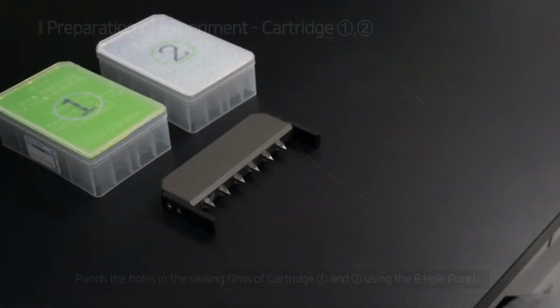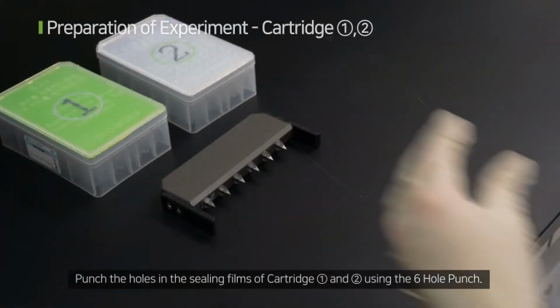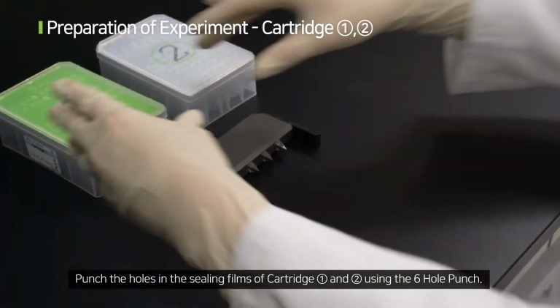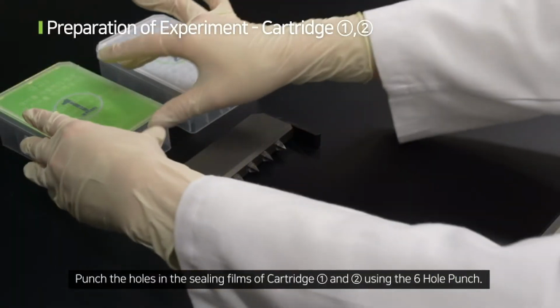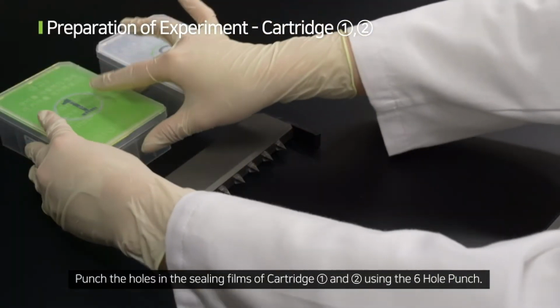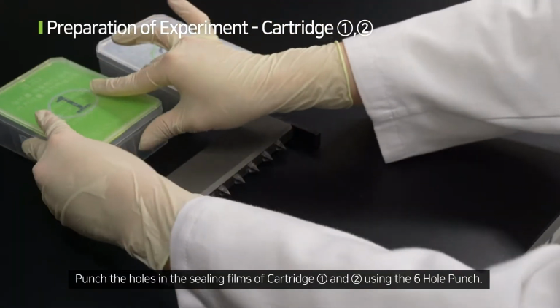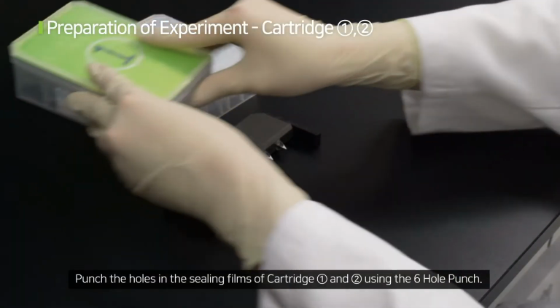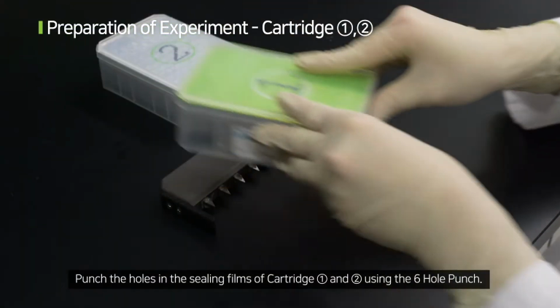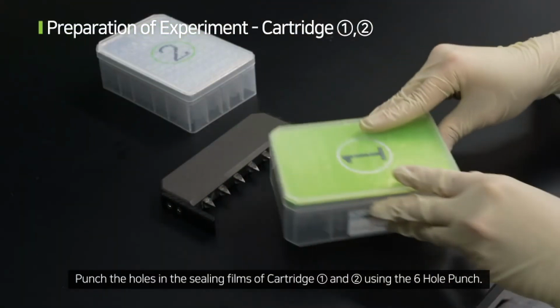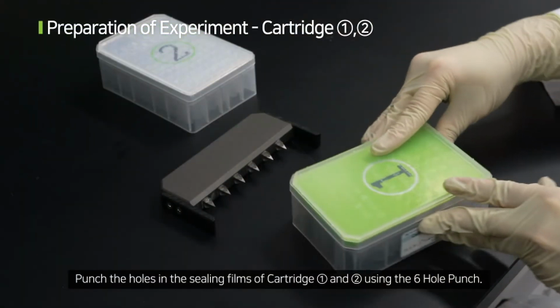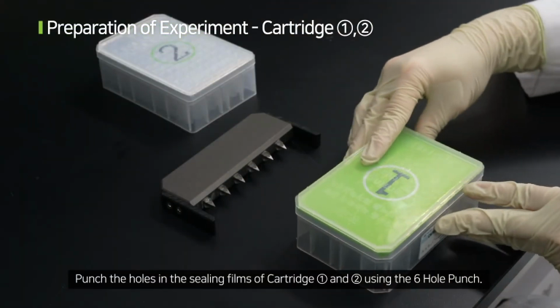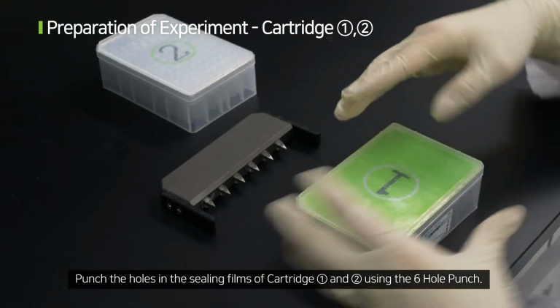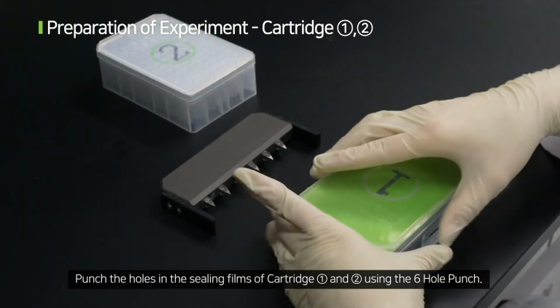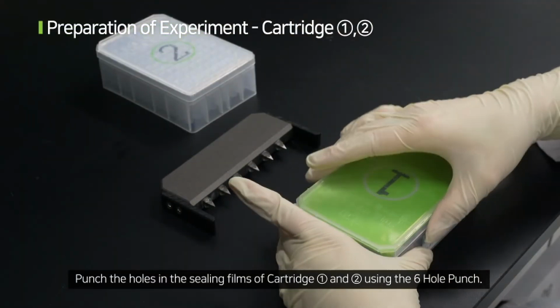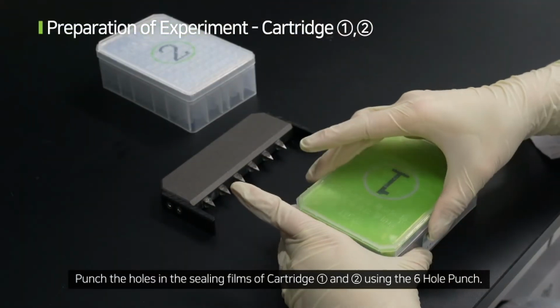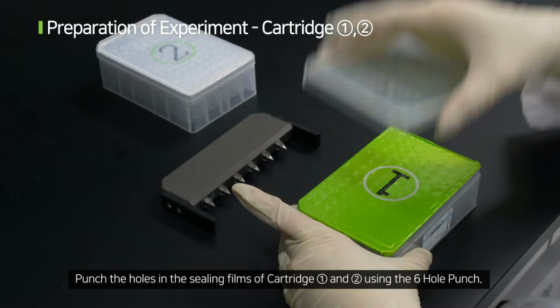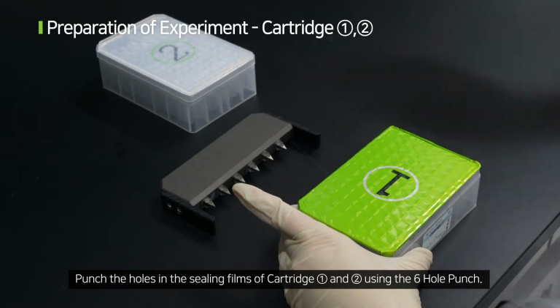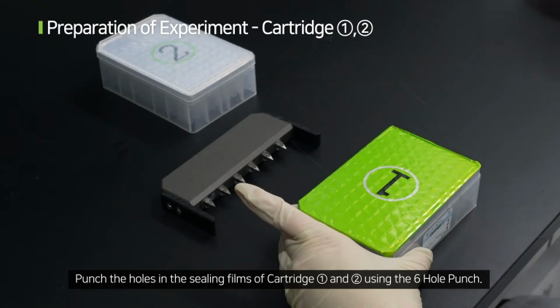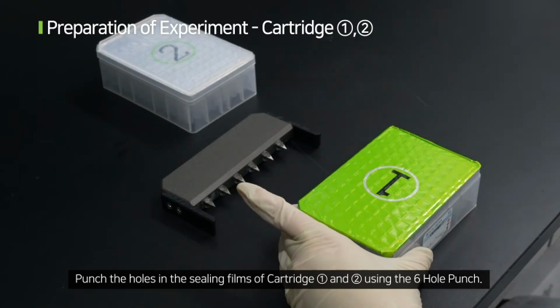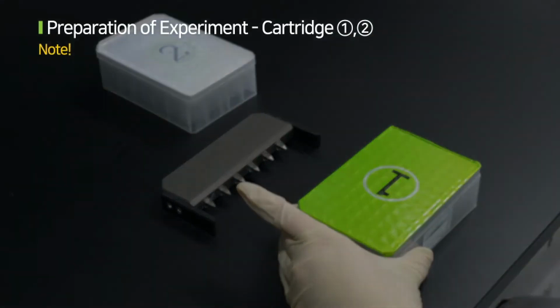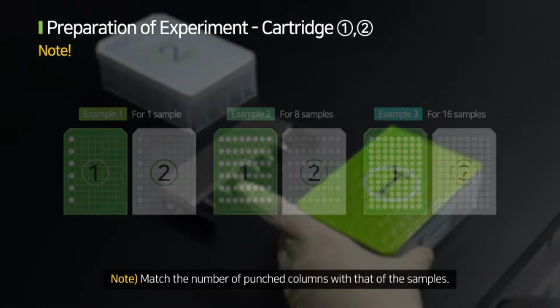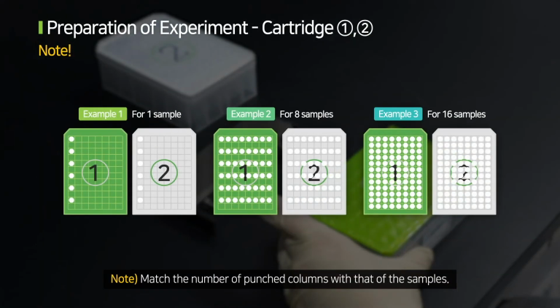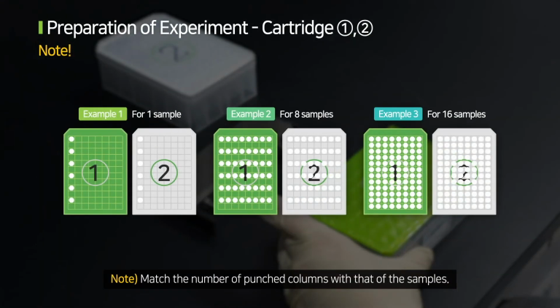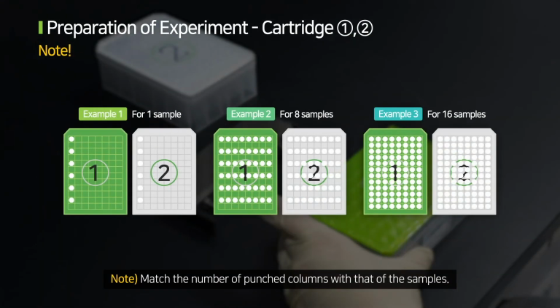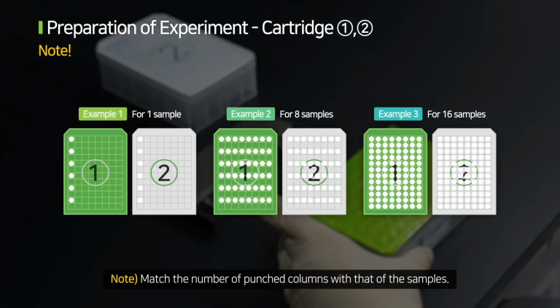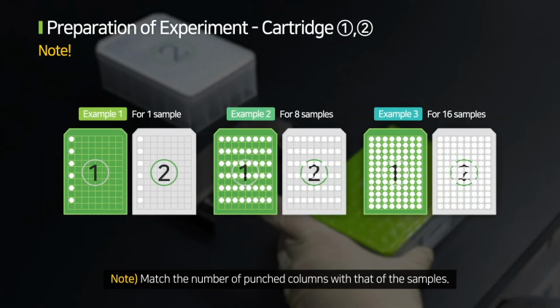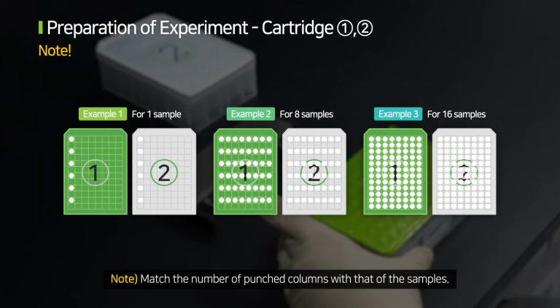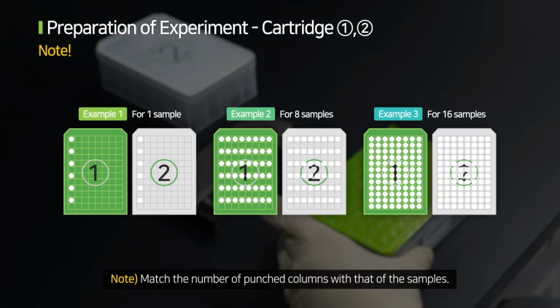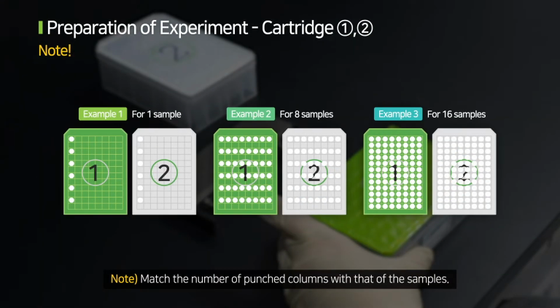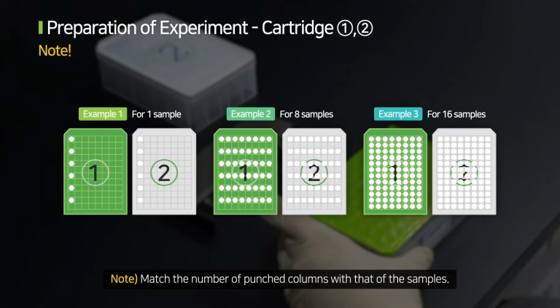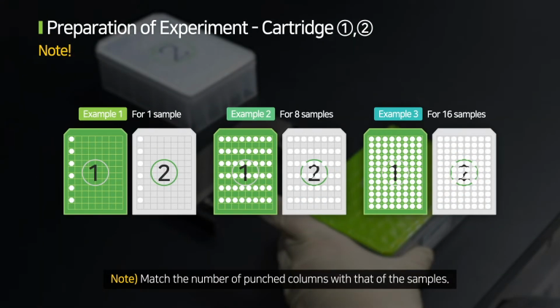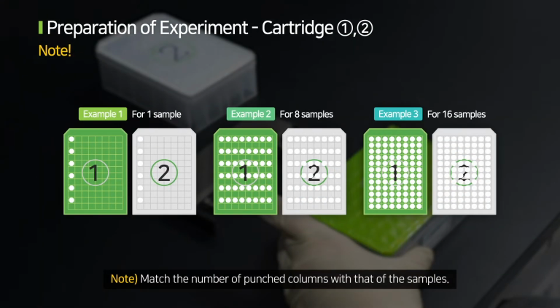Punch the holes in the ceiling films of cartridge 1 and 2 using the 6-0 punch. Match the number of punched columns with that of the samples.